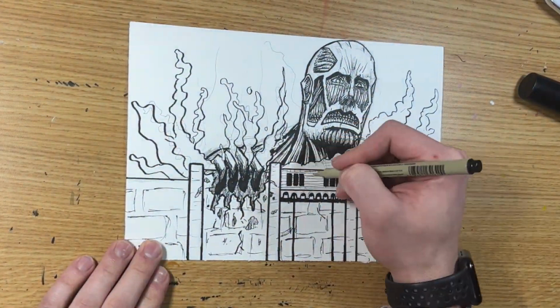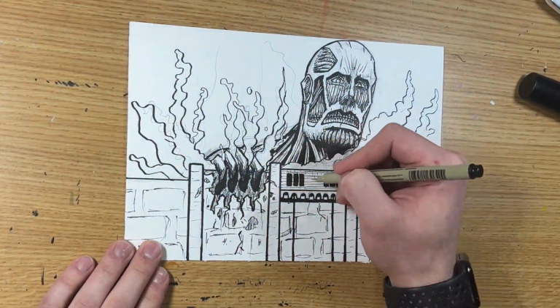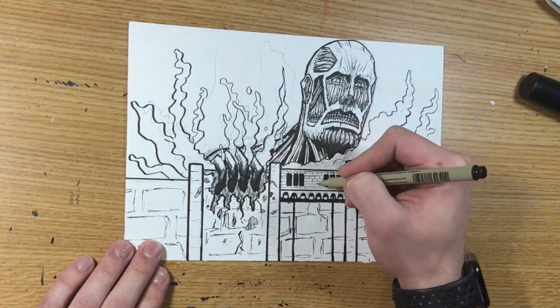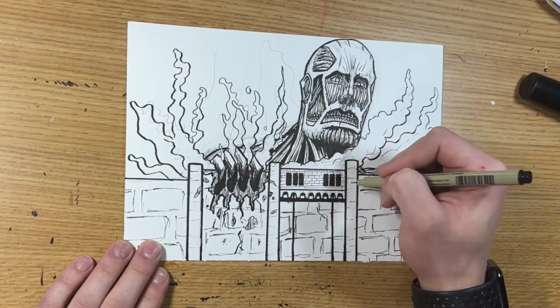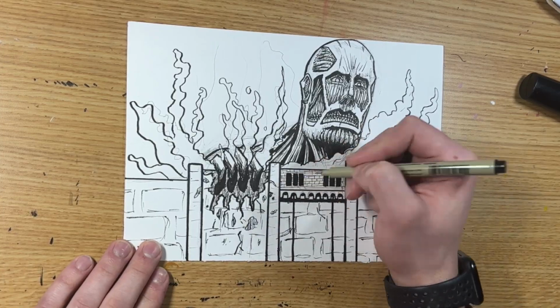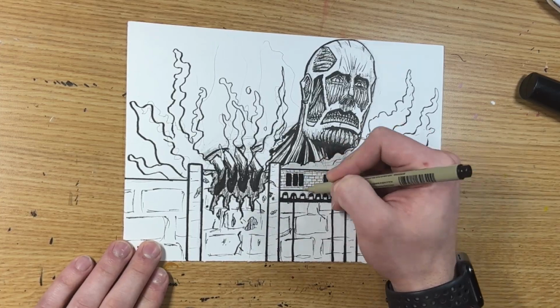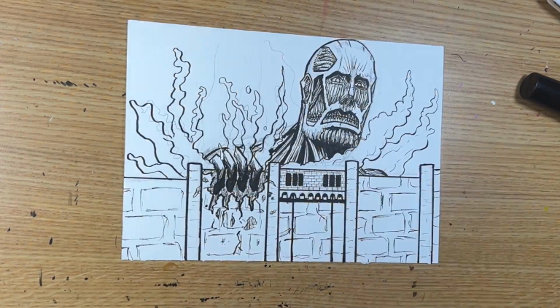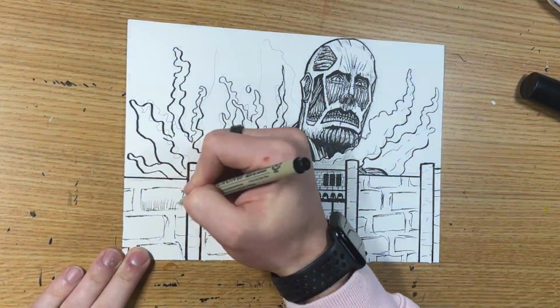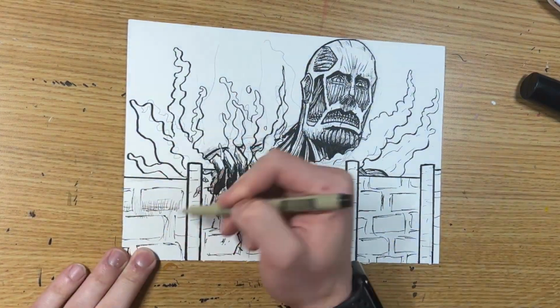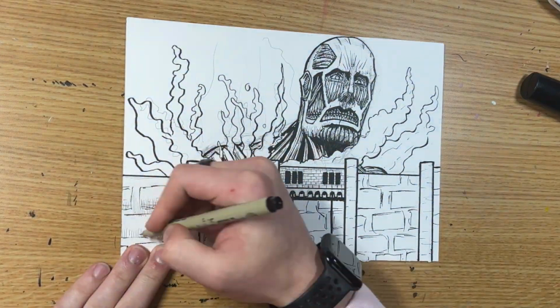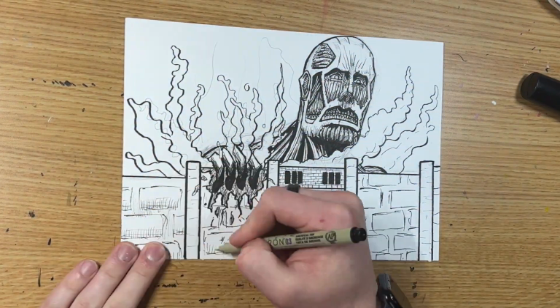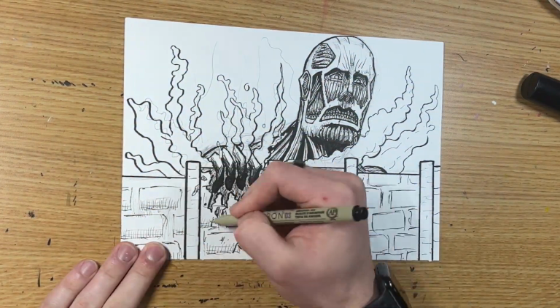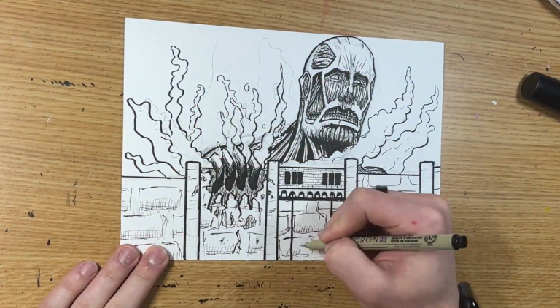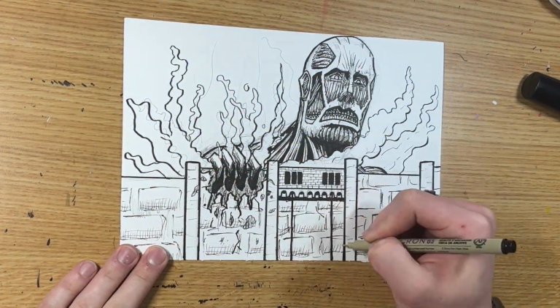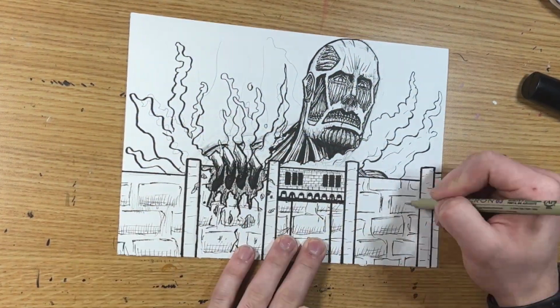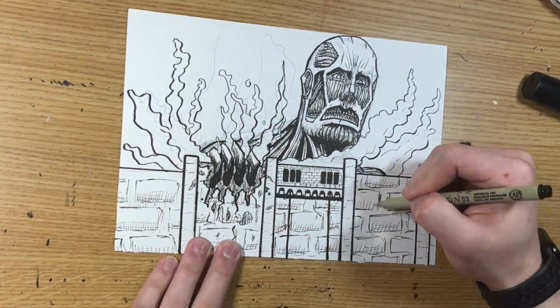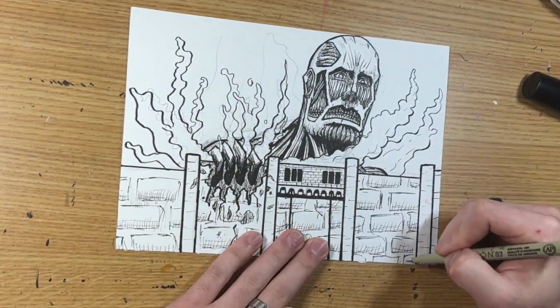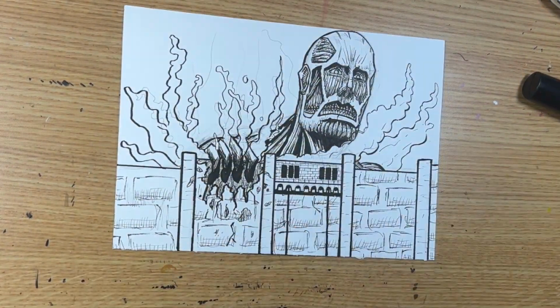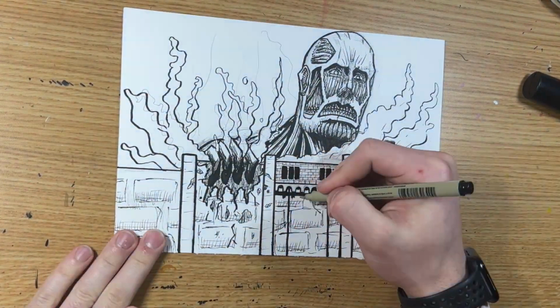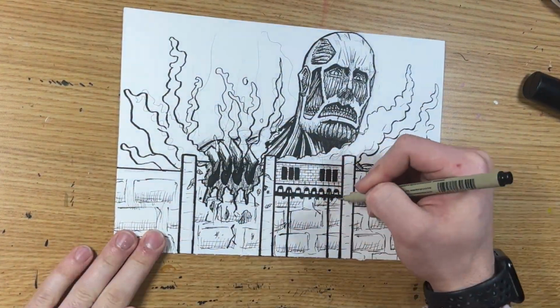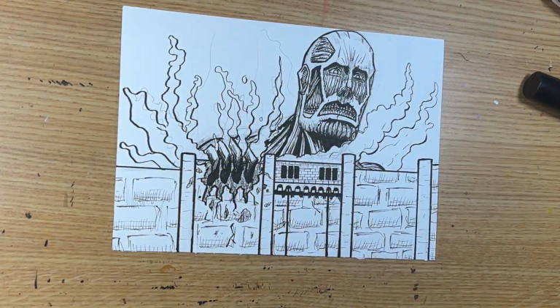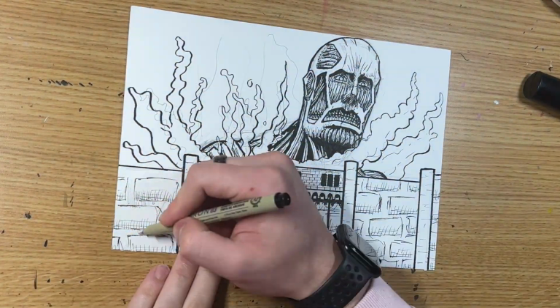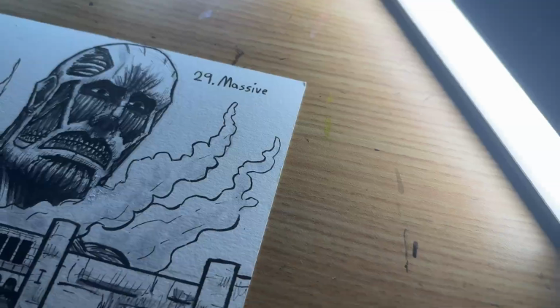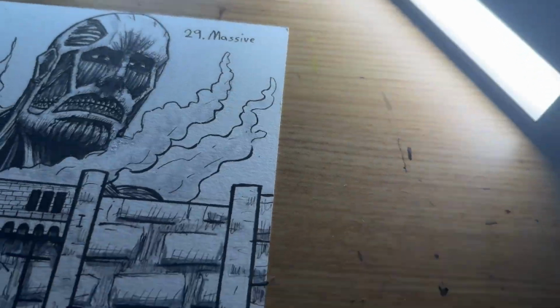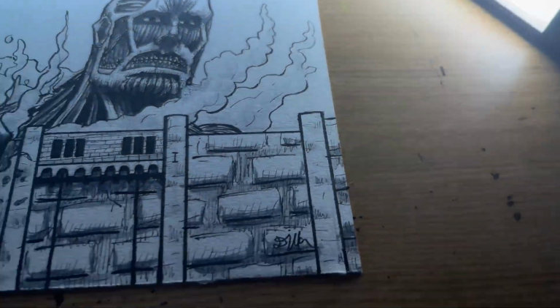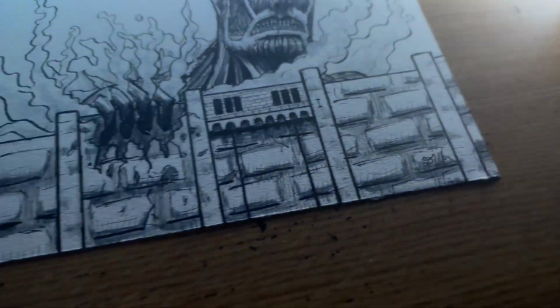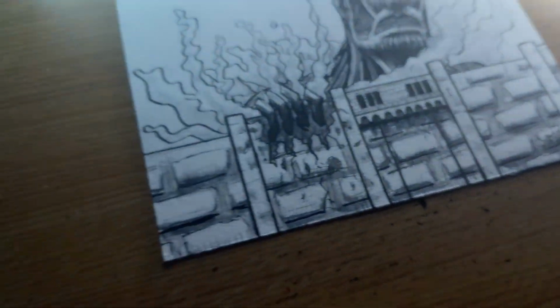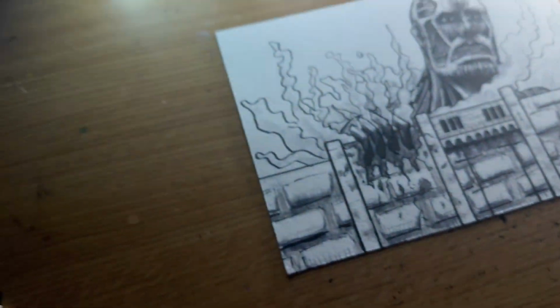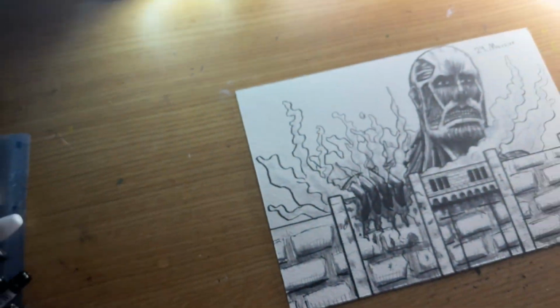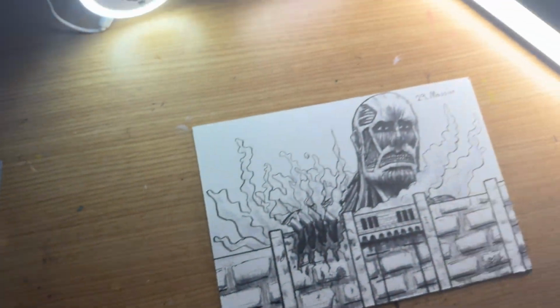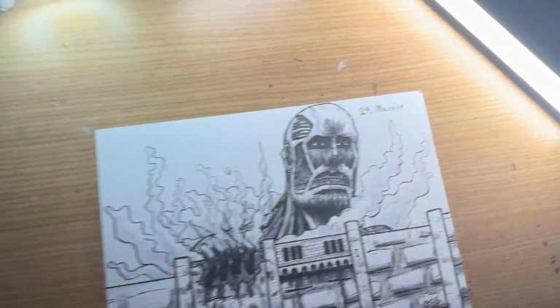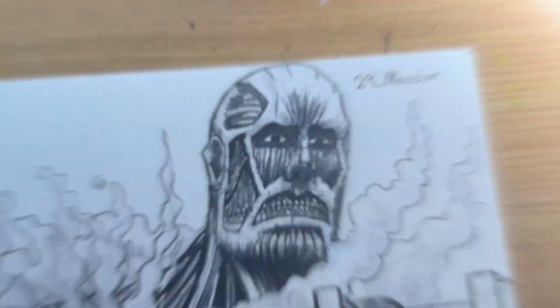All right, now let's go see how this drawing turned out.